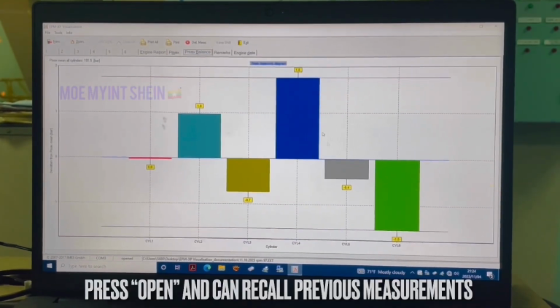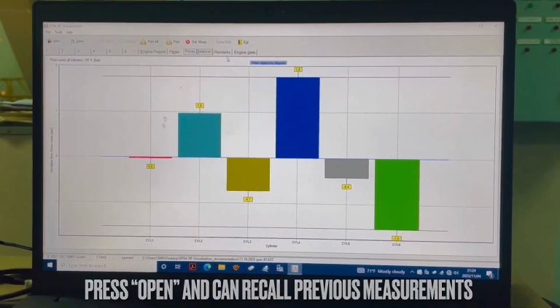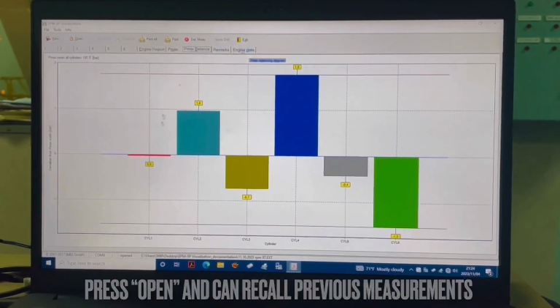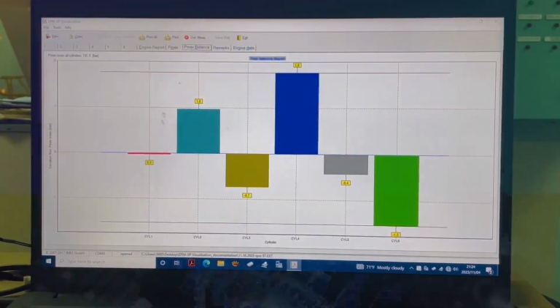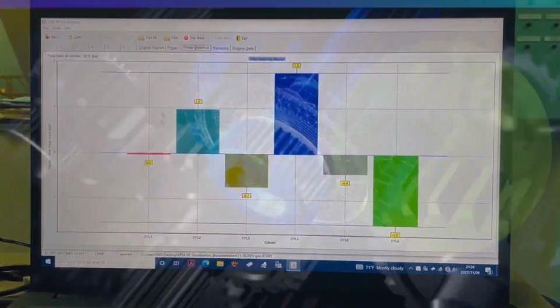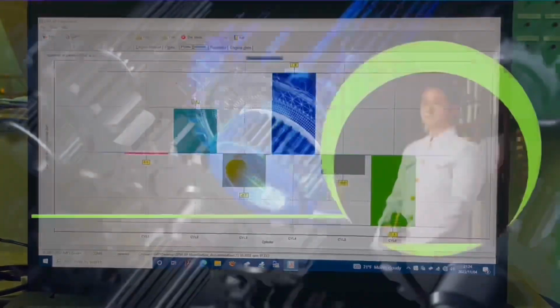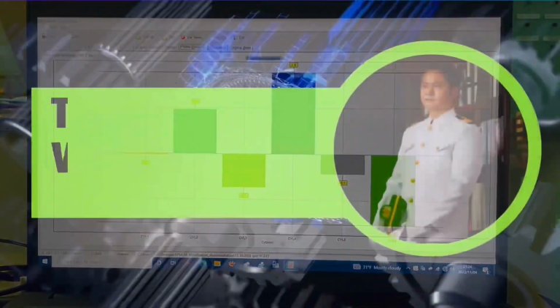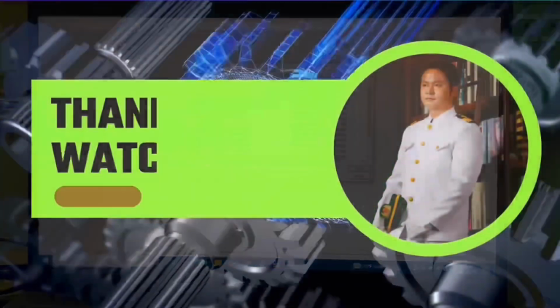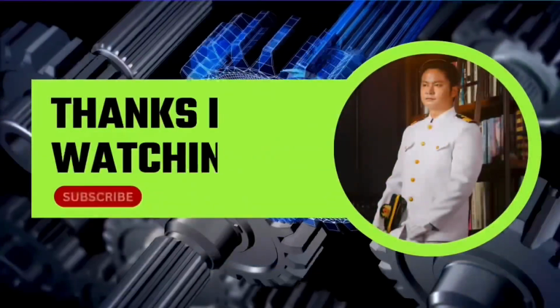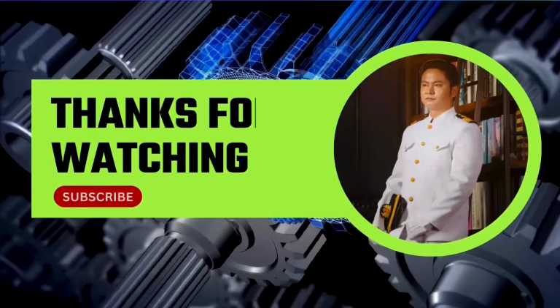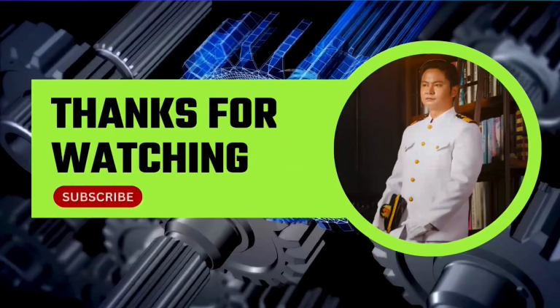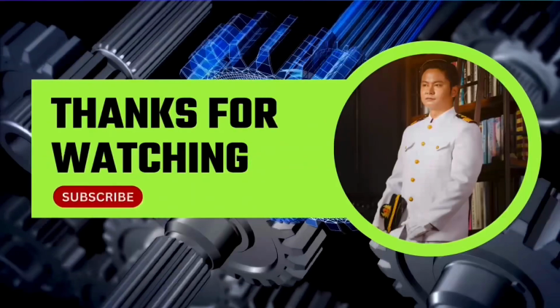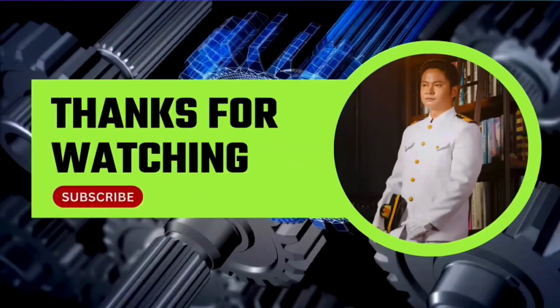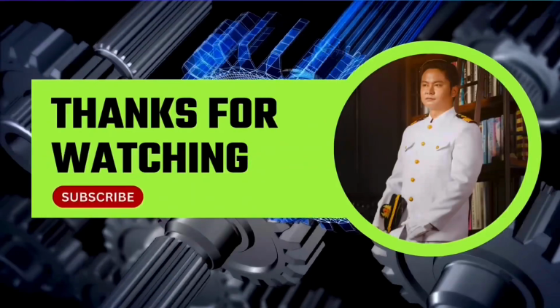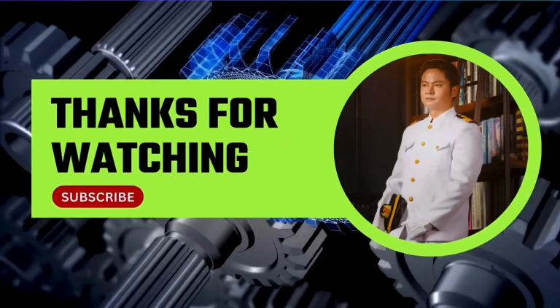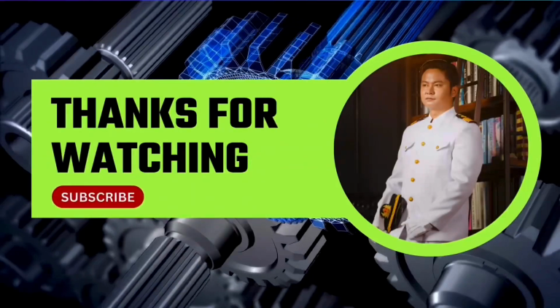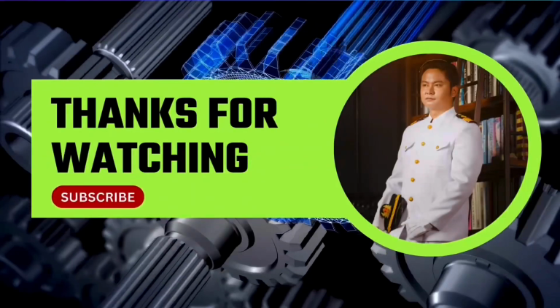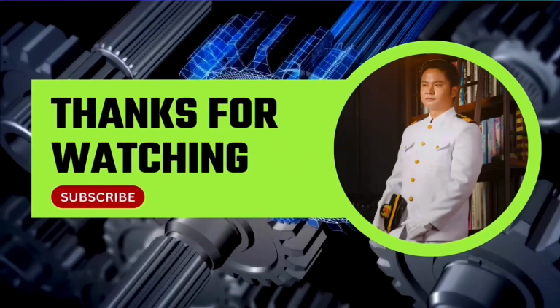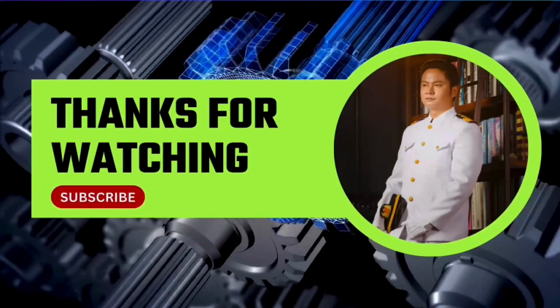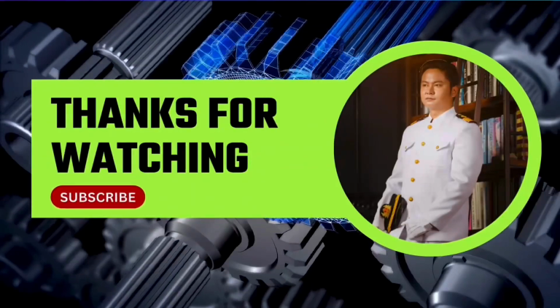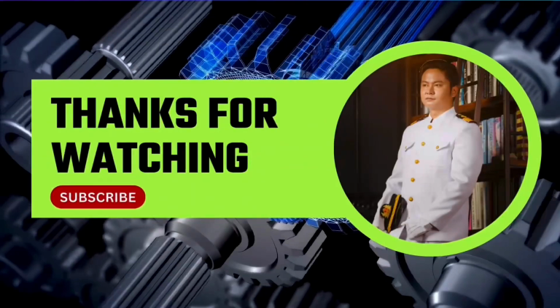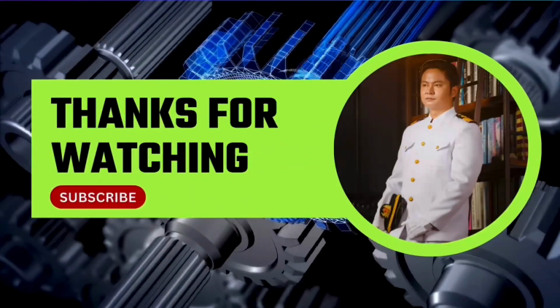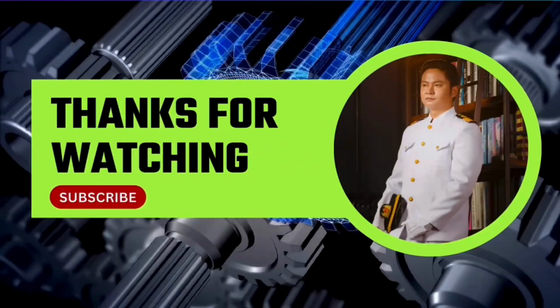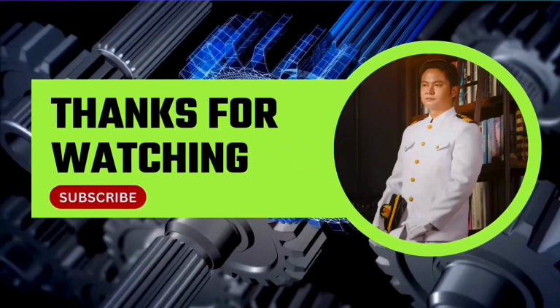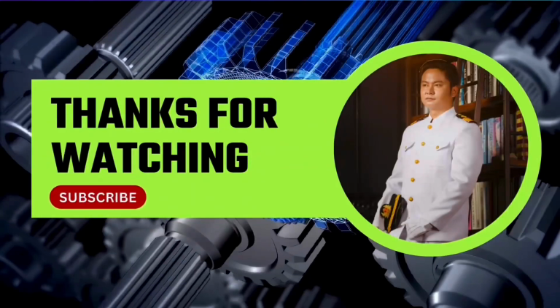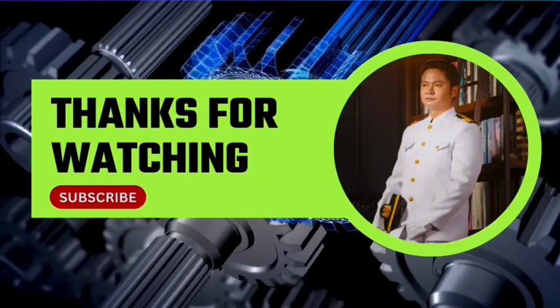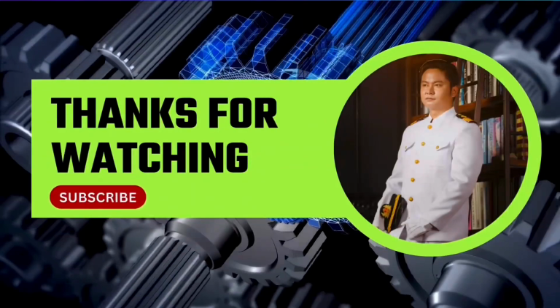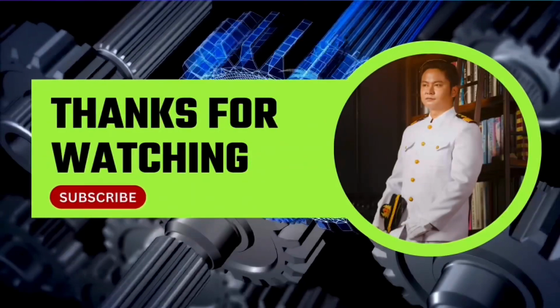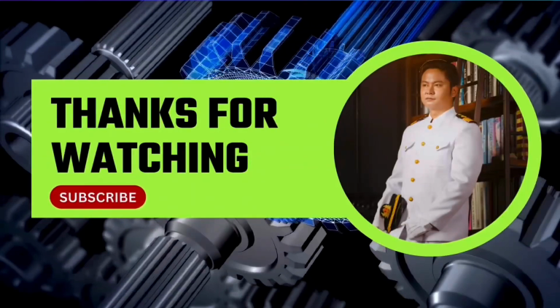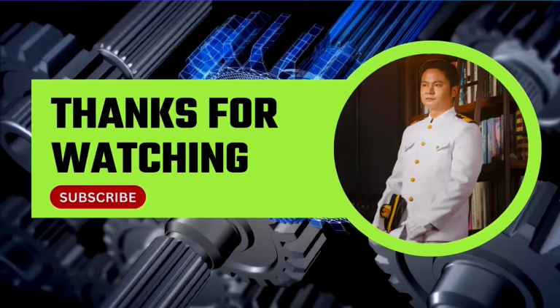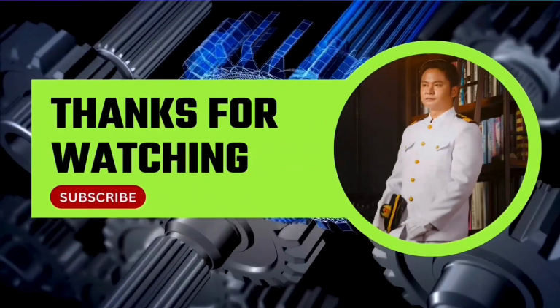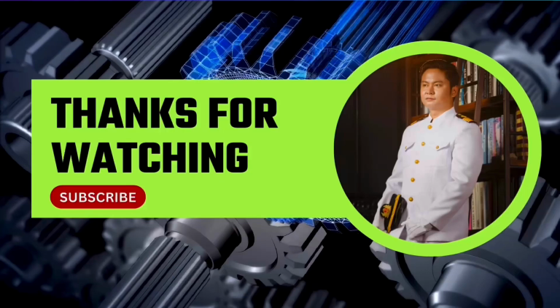Thanks for giving your precious time. Please don't forget to like and subscribe to the channel for more videos.